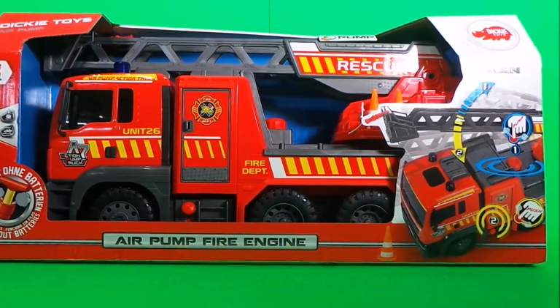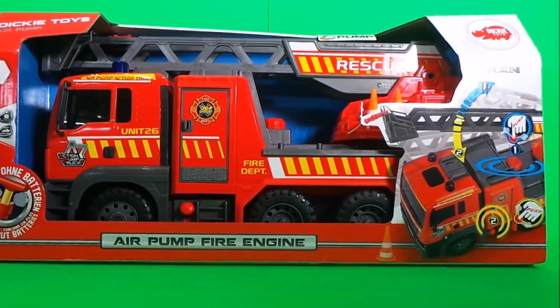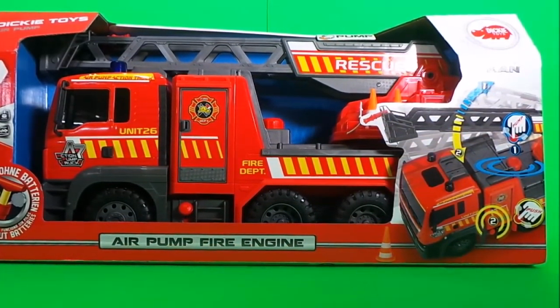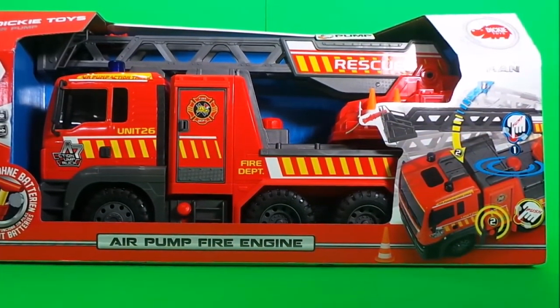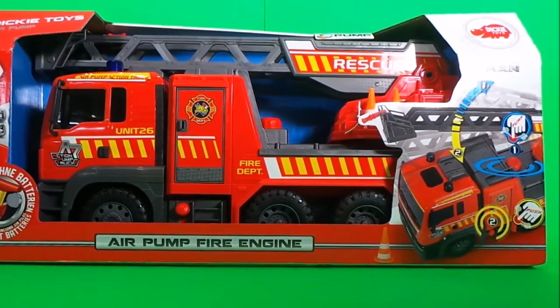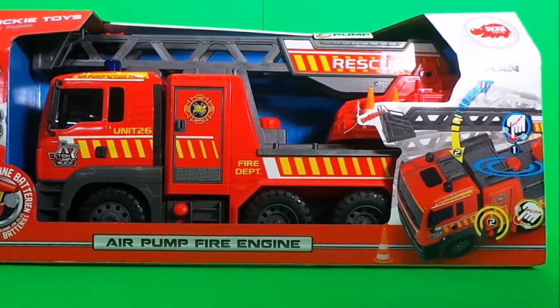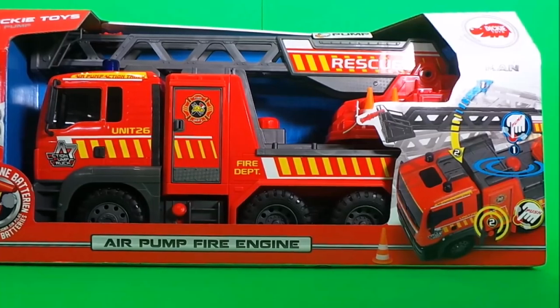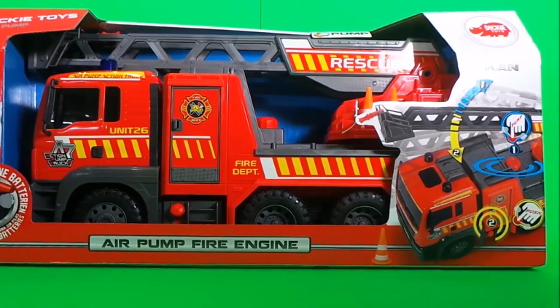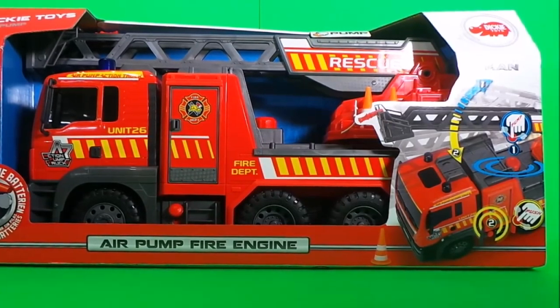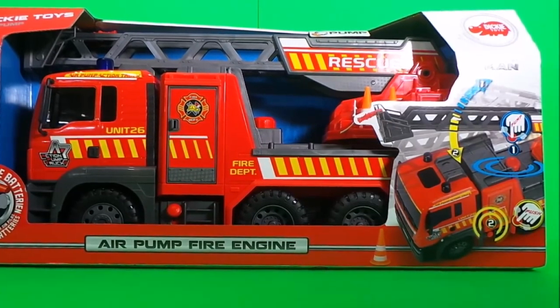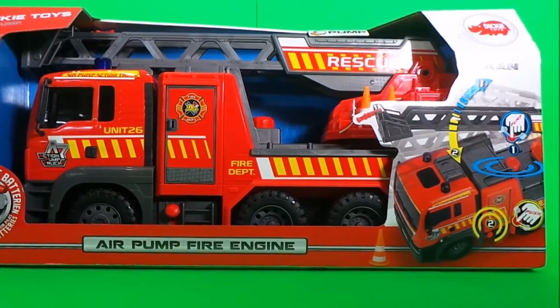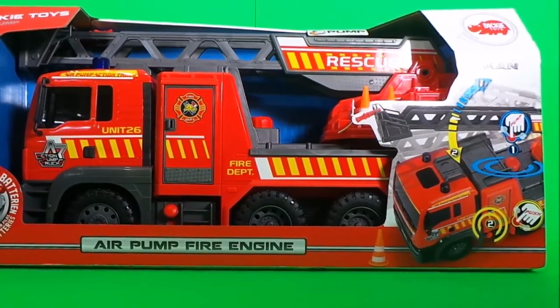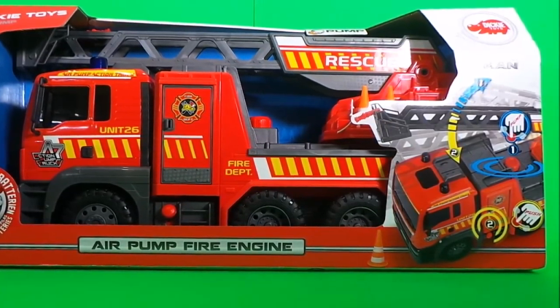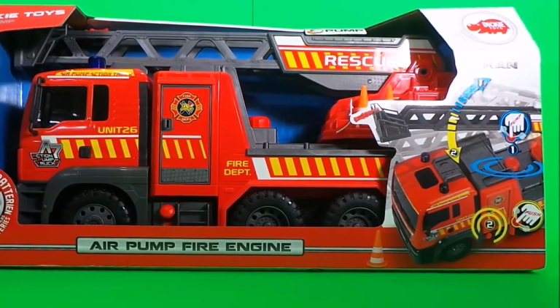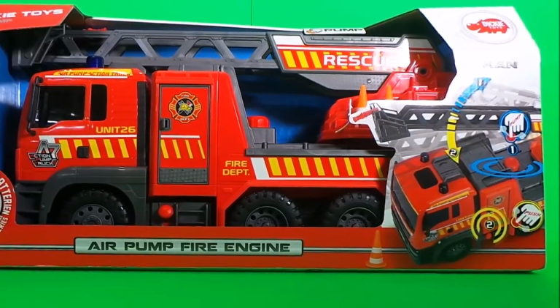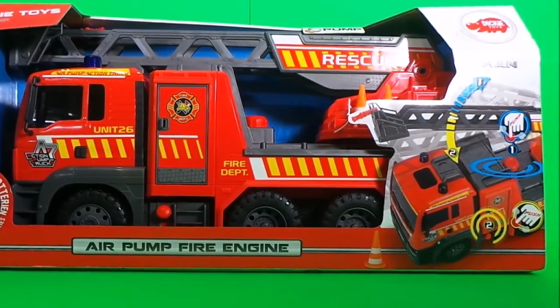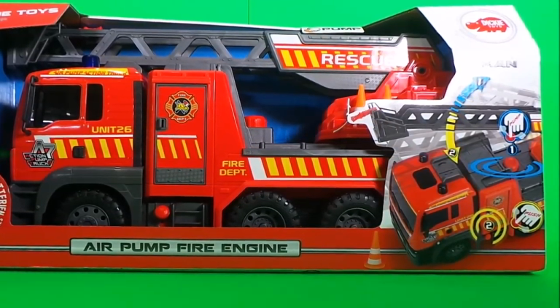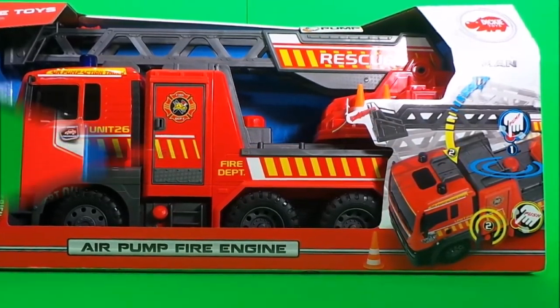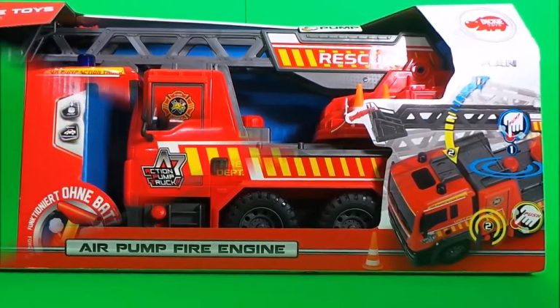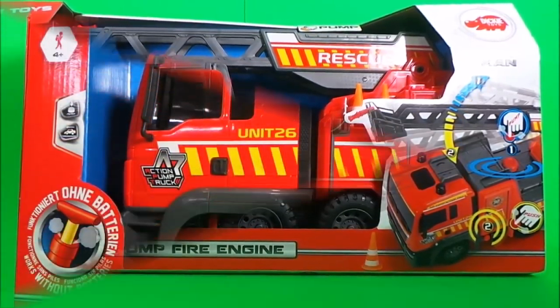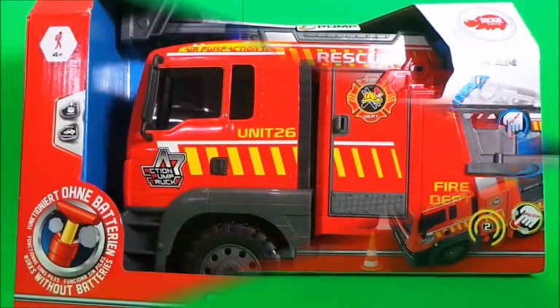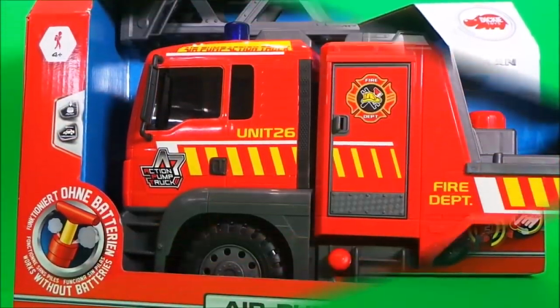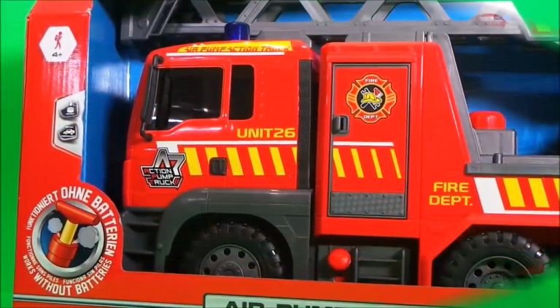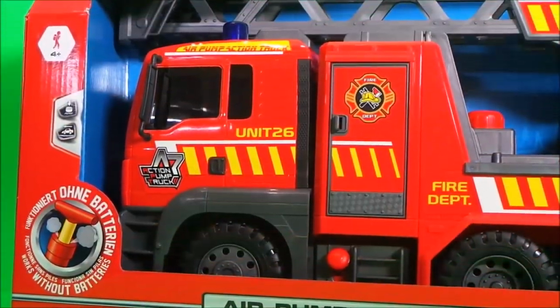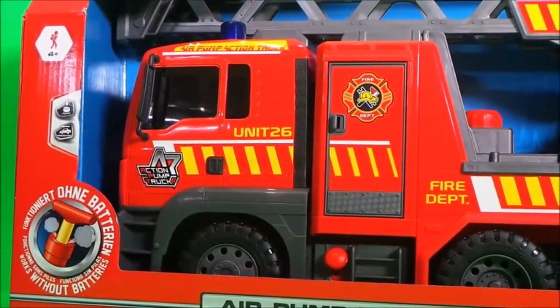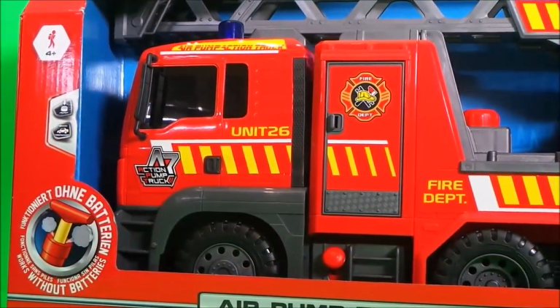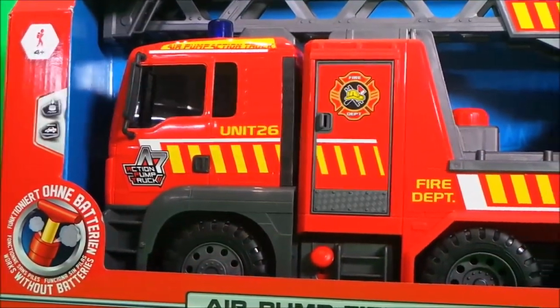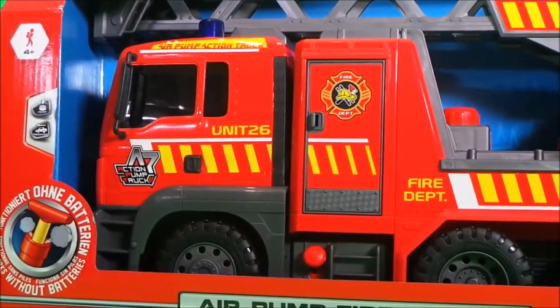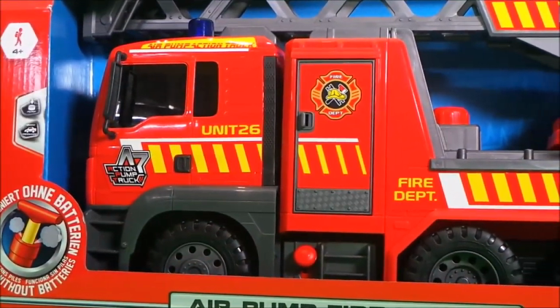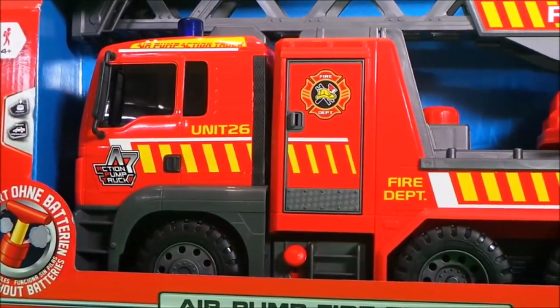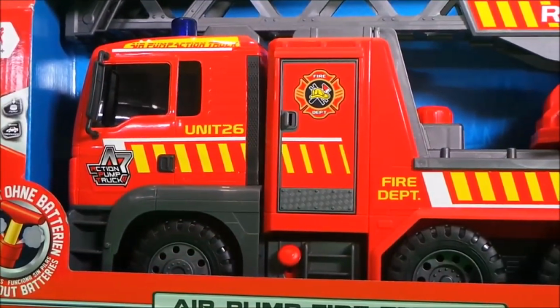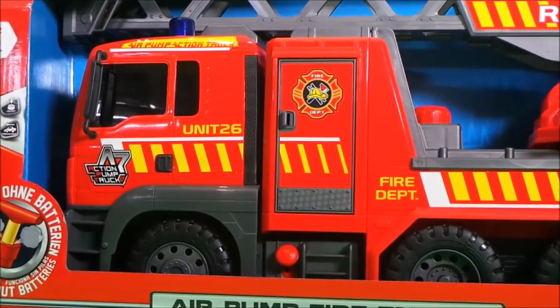Welcome to MG Tracy. We're going to take a look at this air pump fire engine. Let's take a closer look at the box.